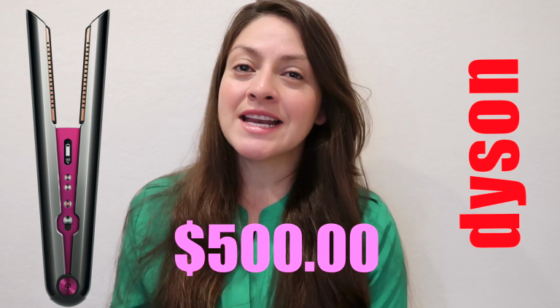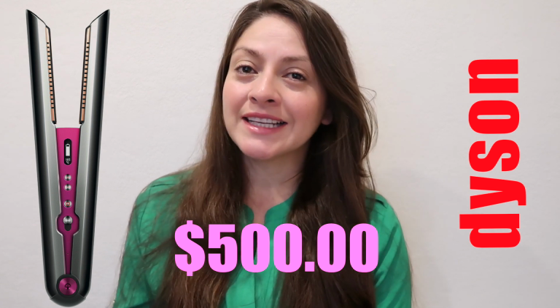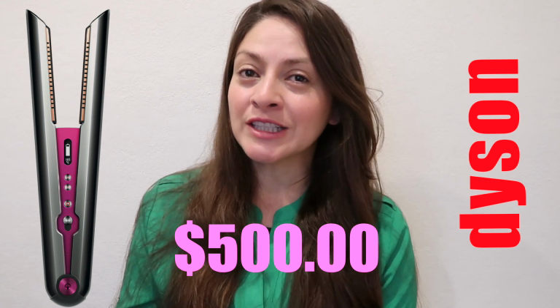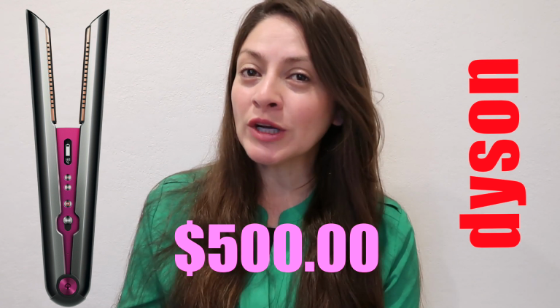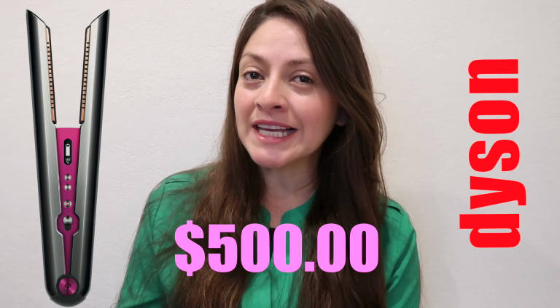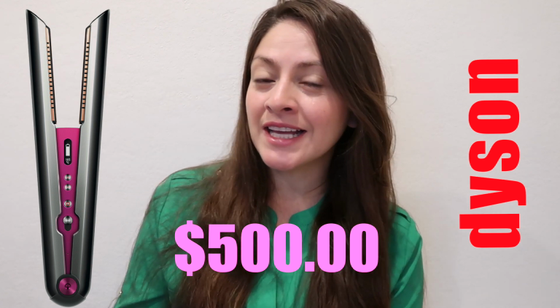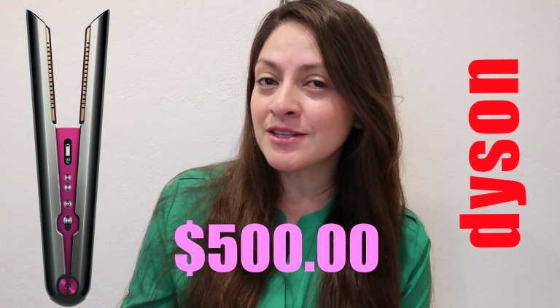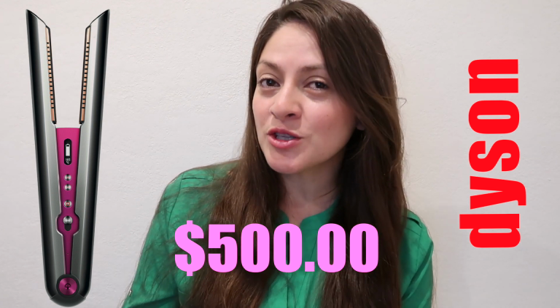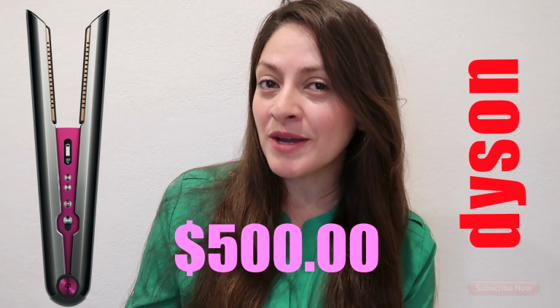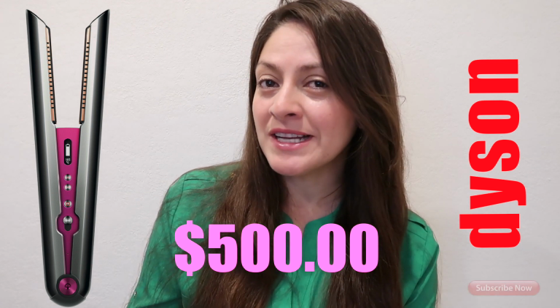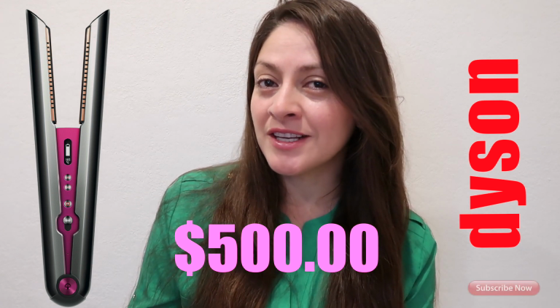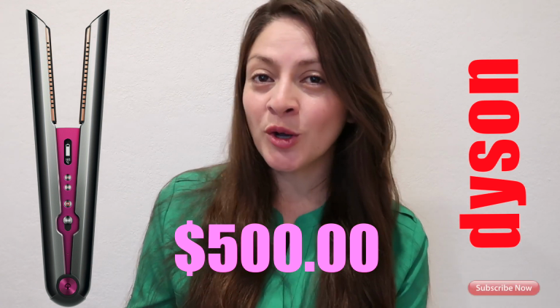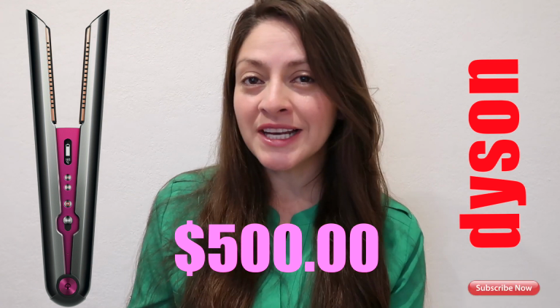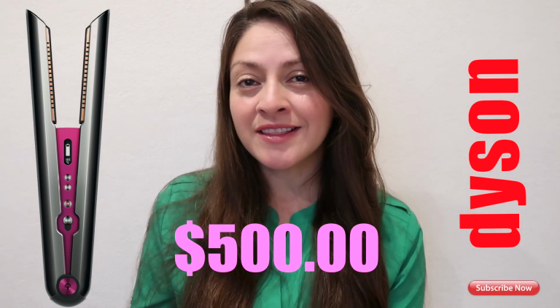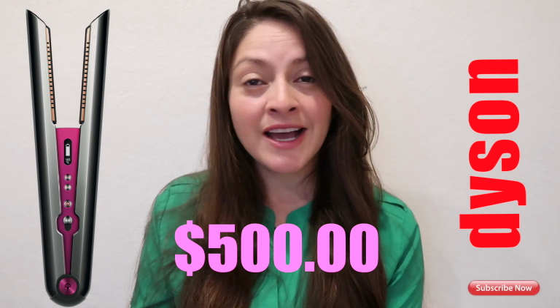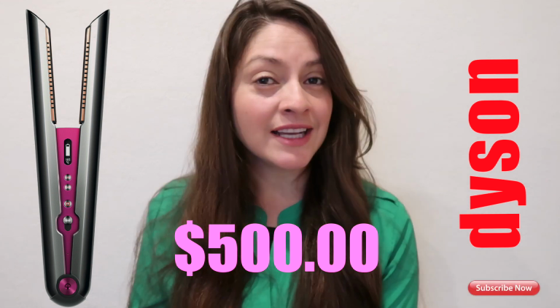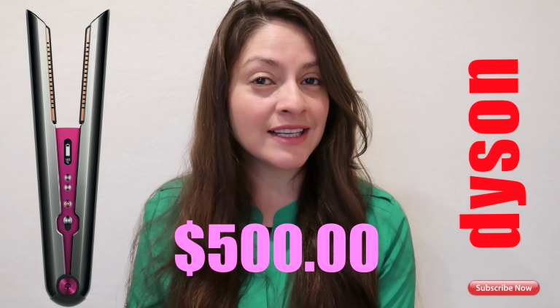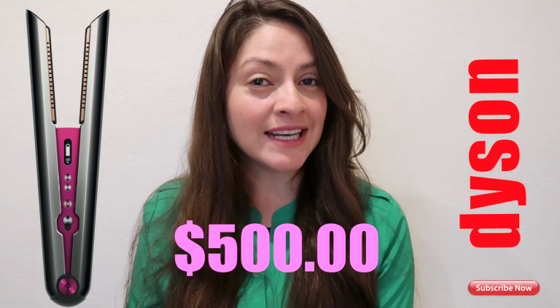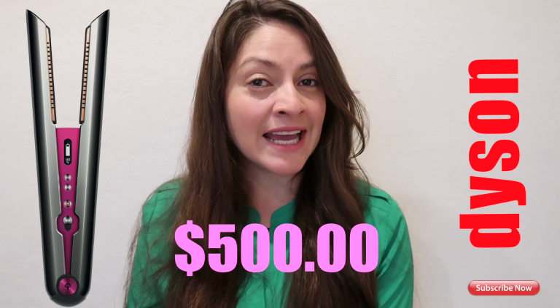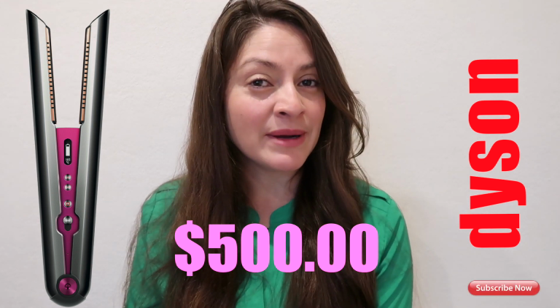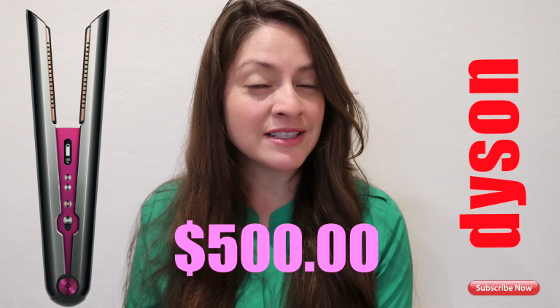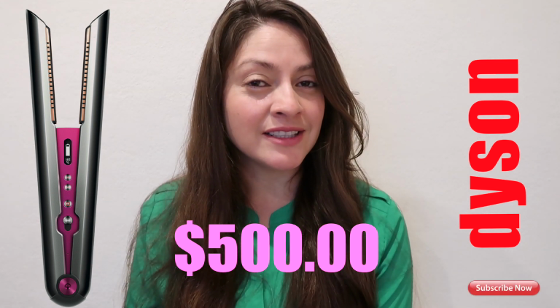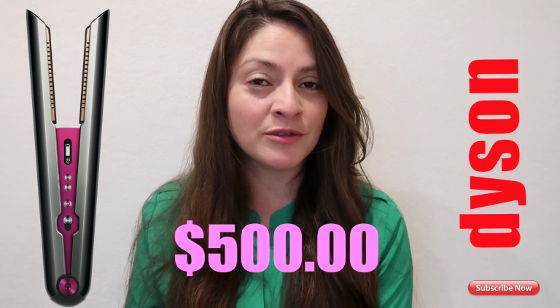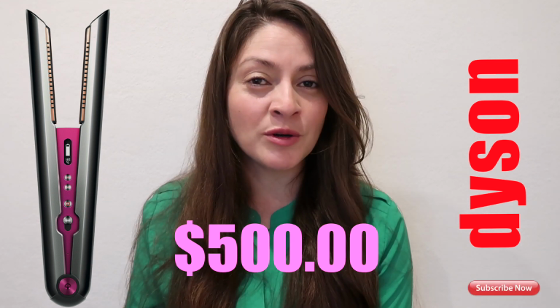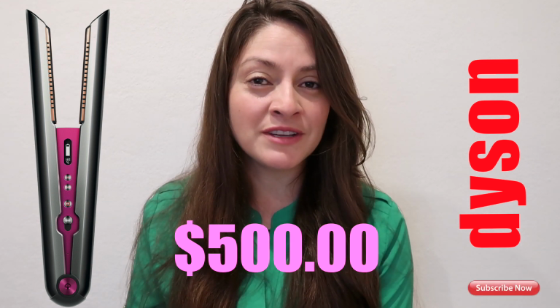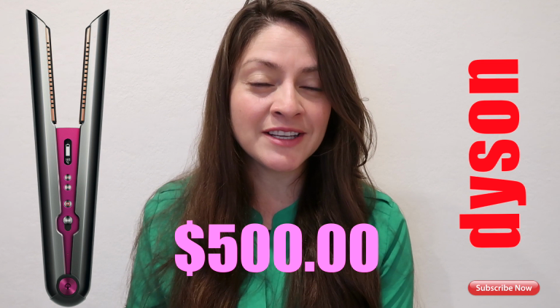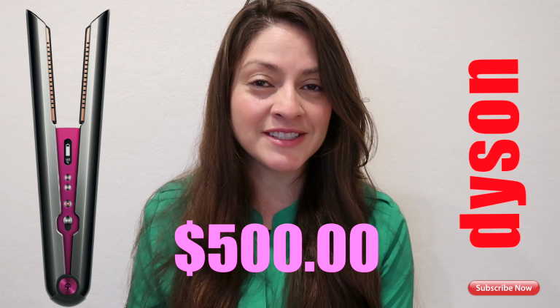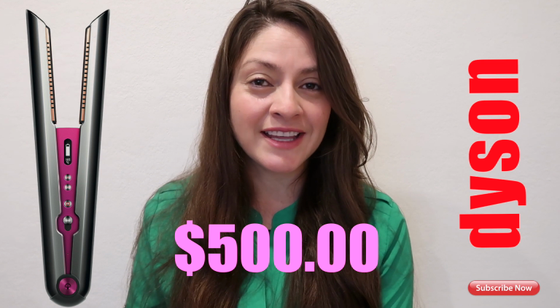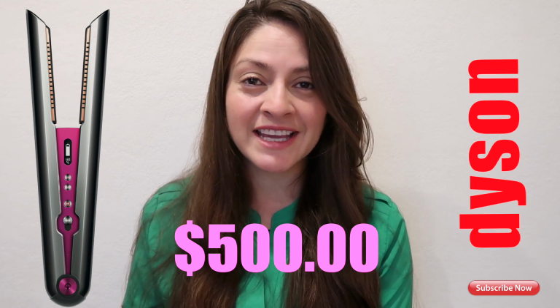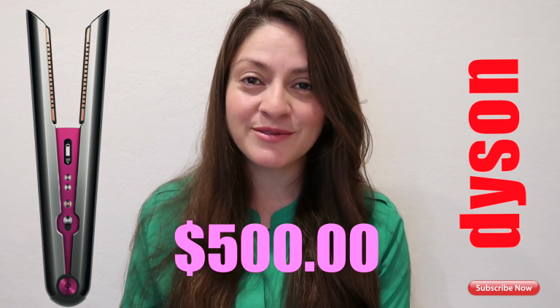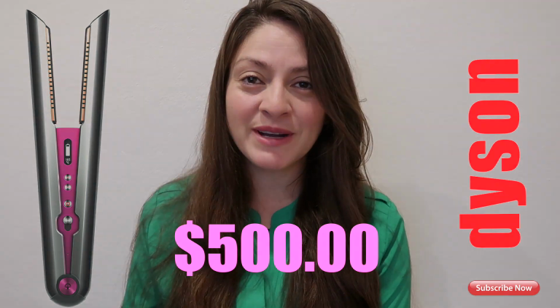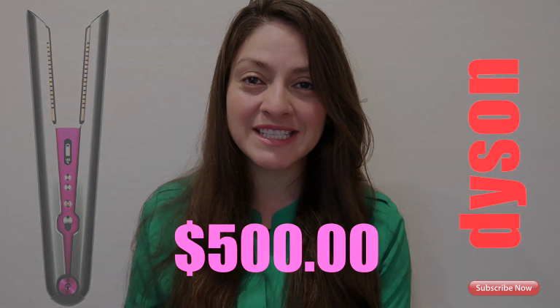Go click that subscribe button and the like button for more videos. Thanks for watching.